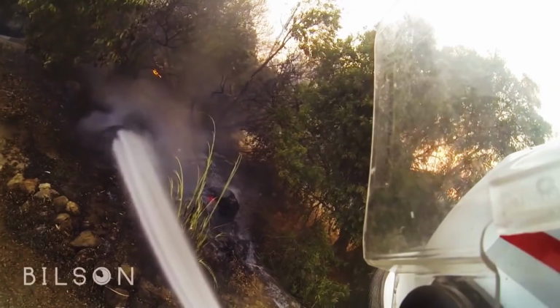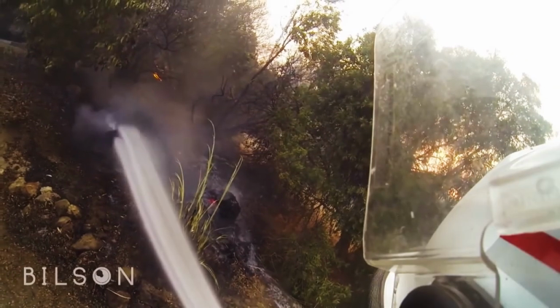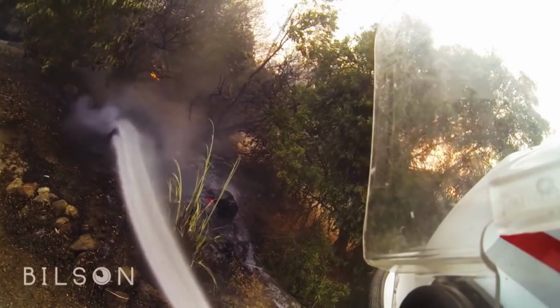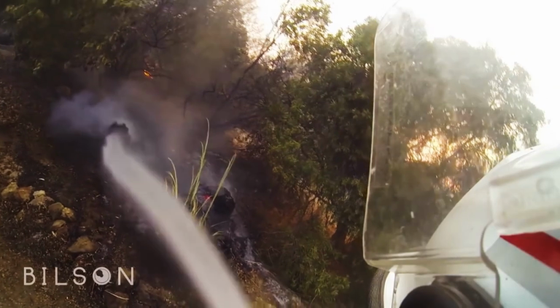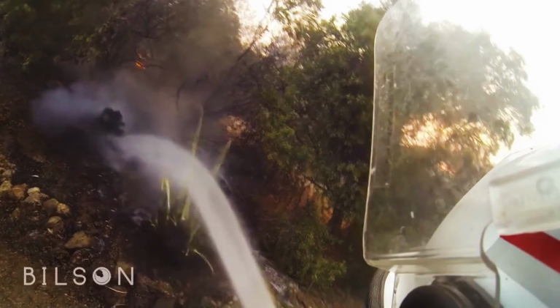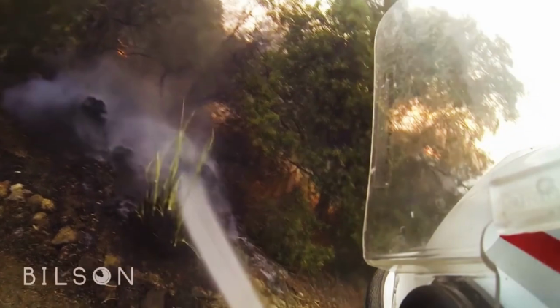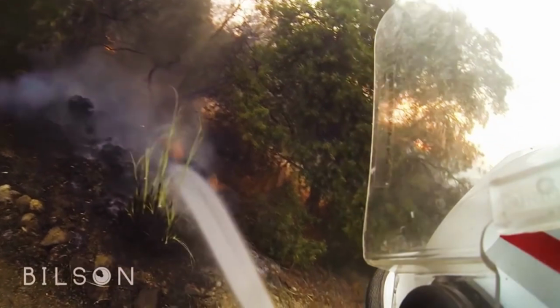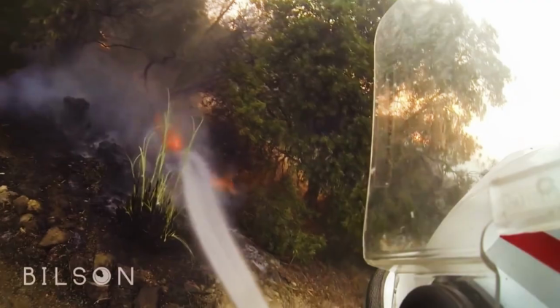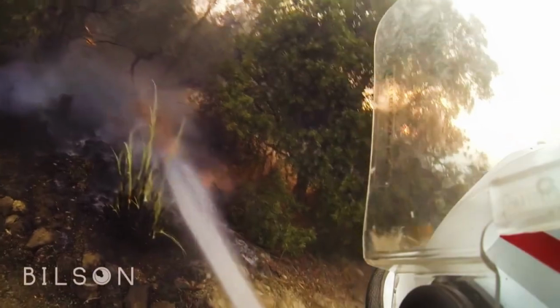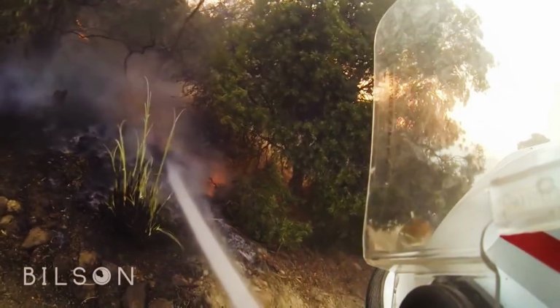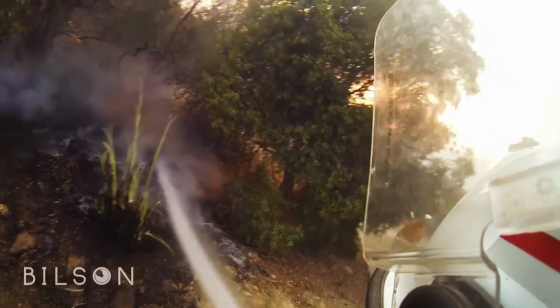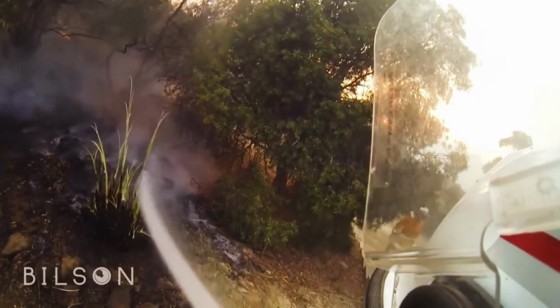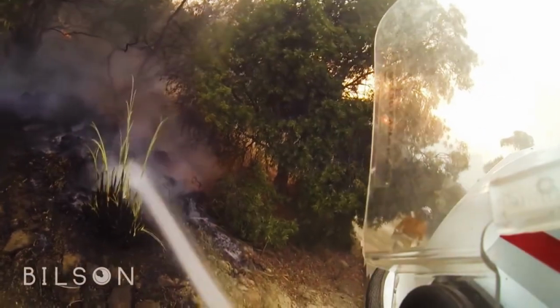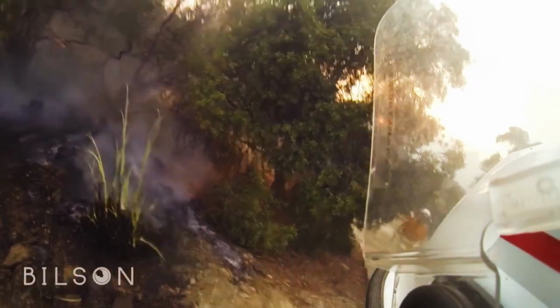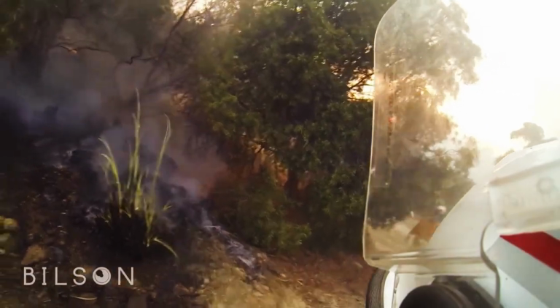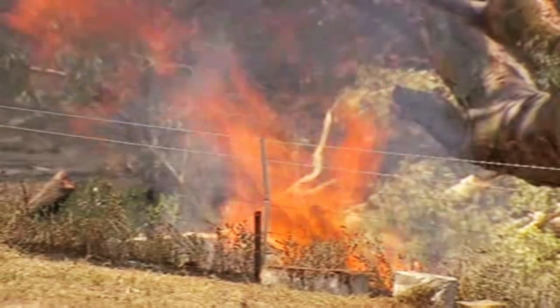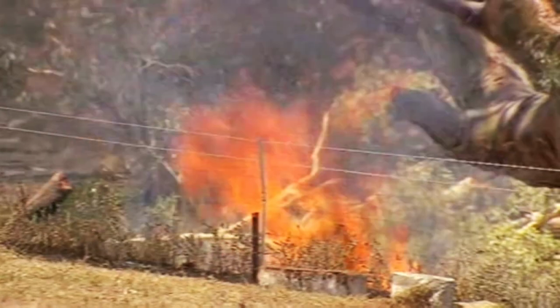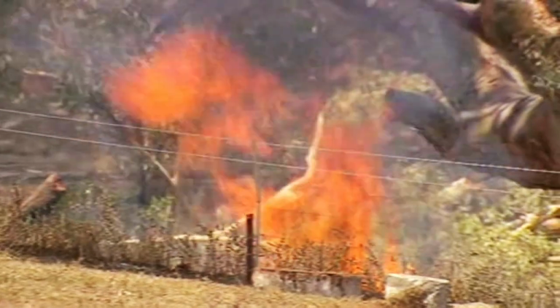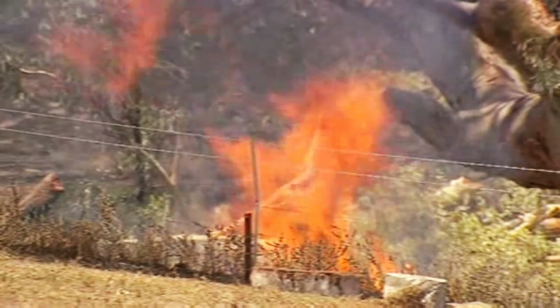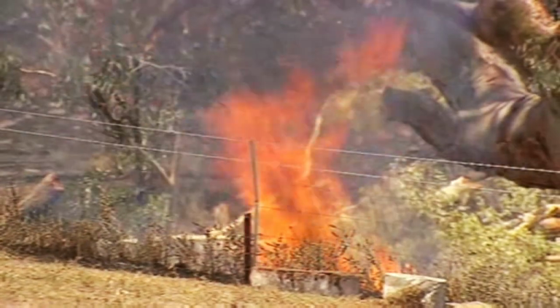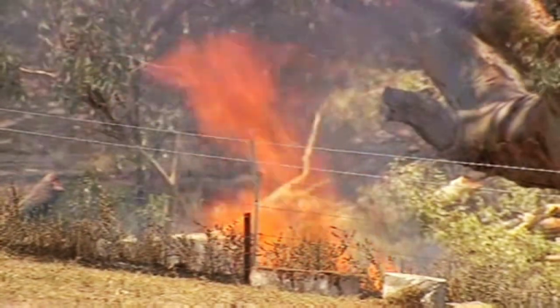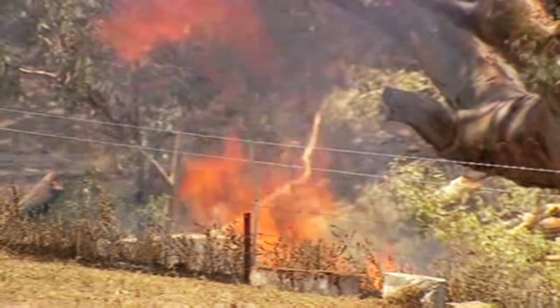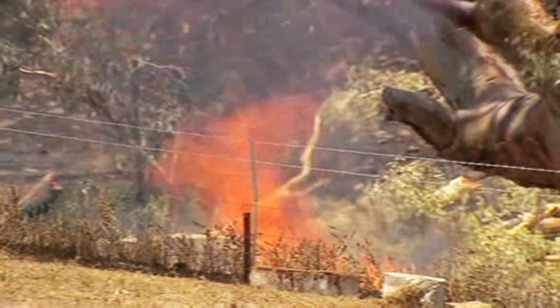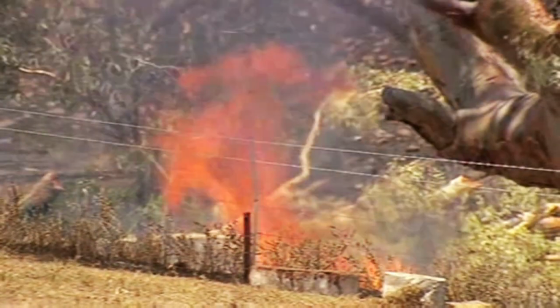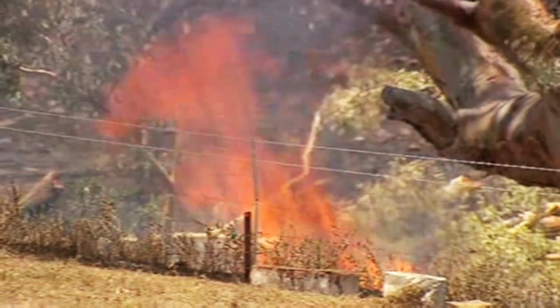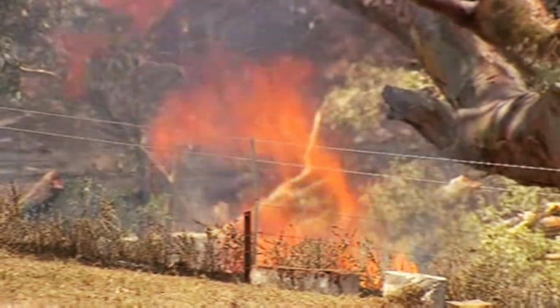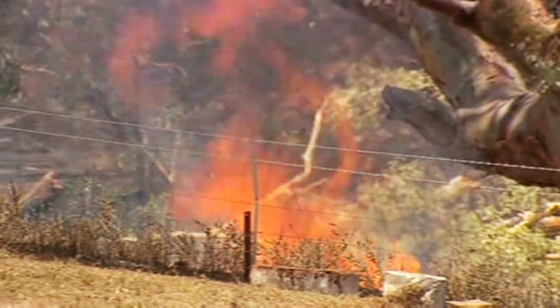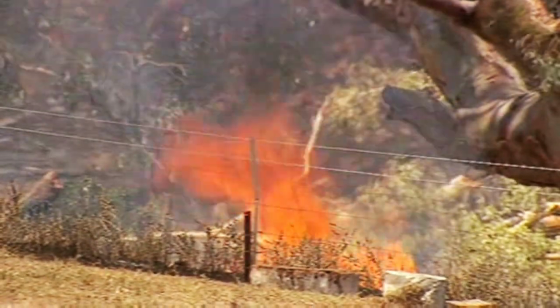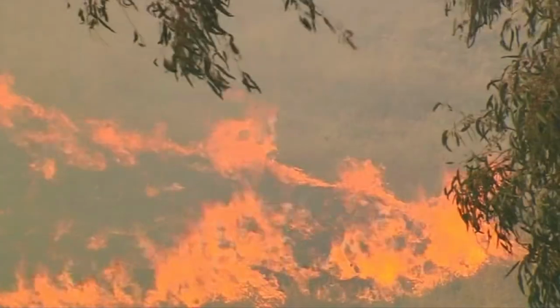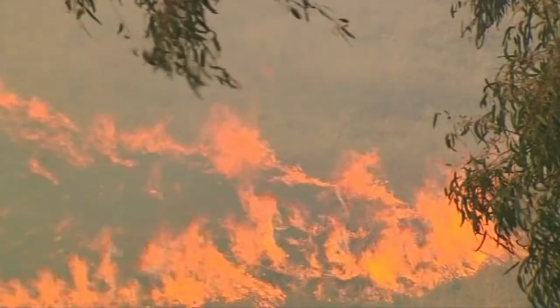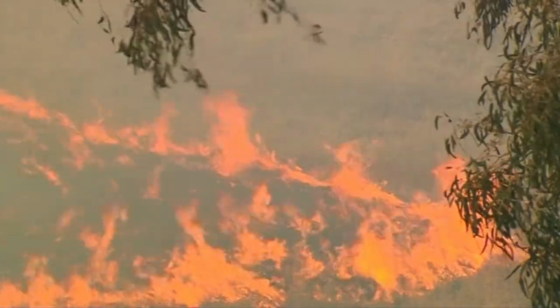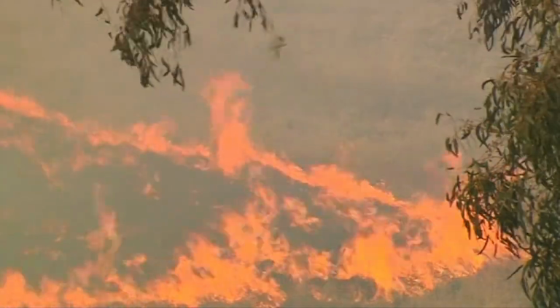If those embers and logs don't get put out, the fire will spark up again and it will be raging before you know it.